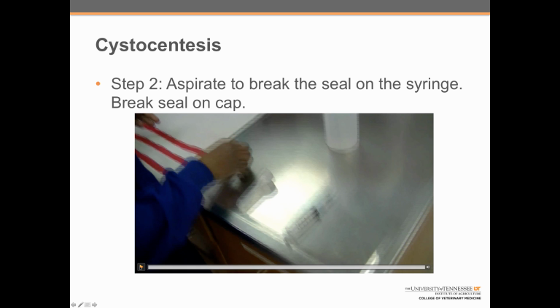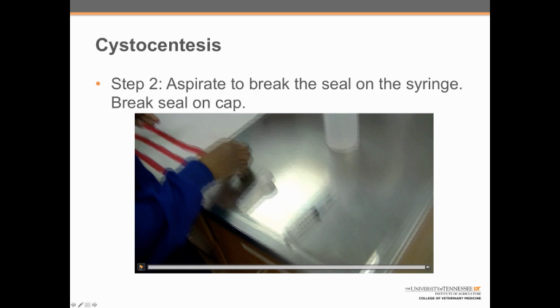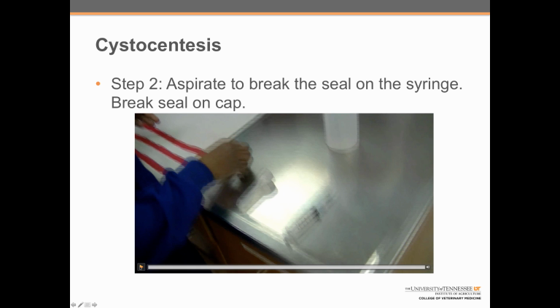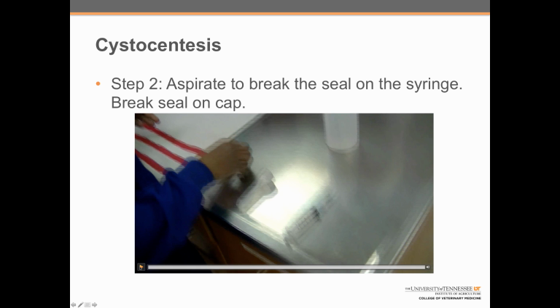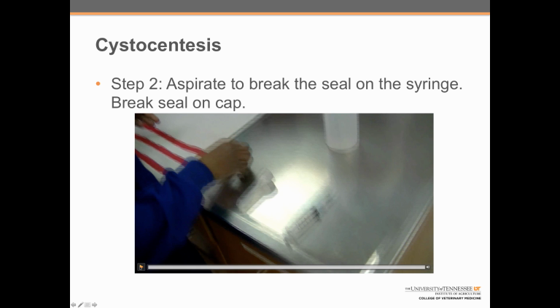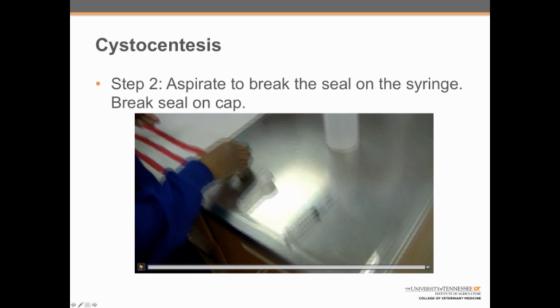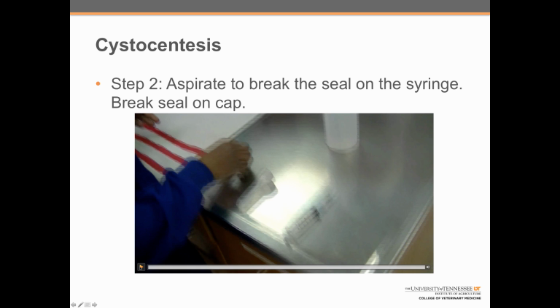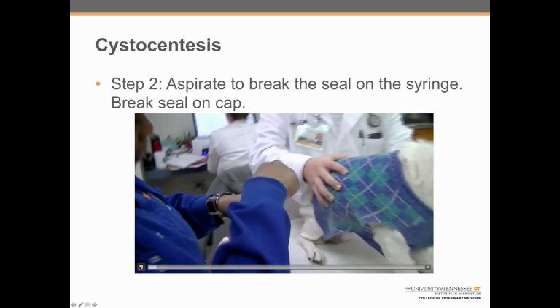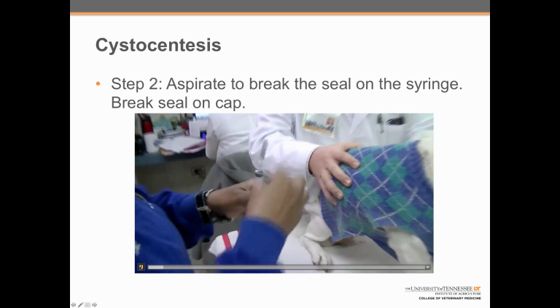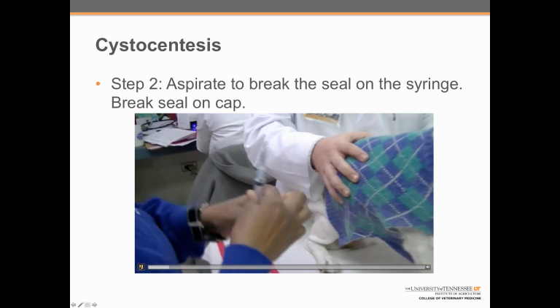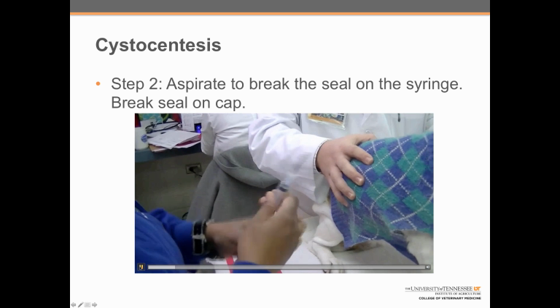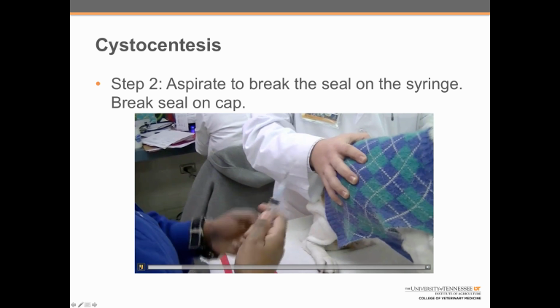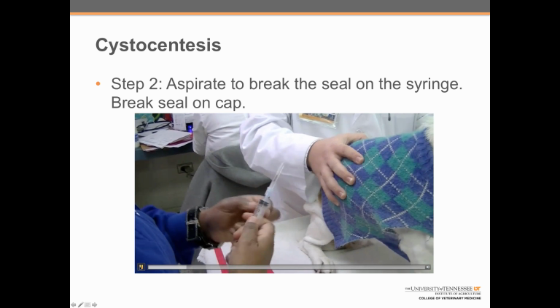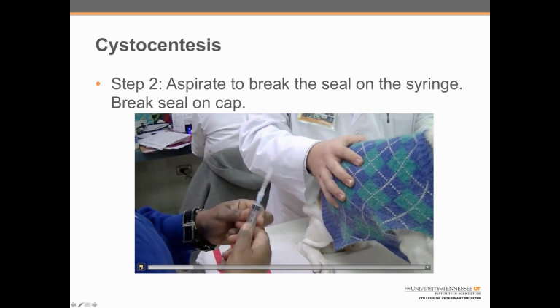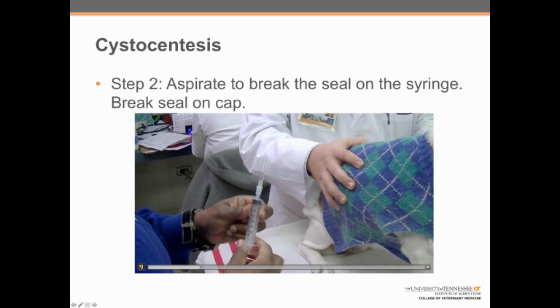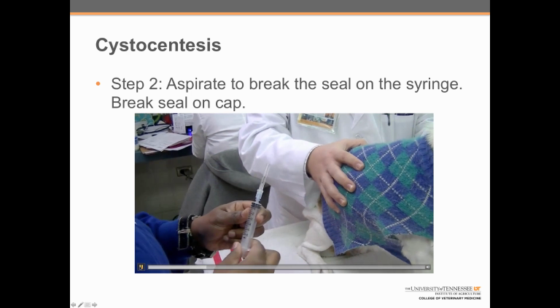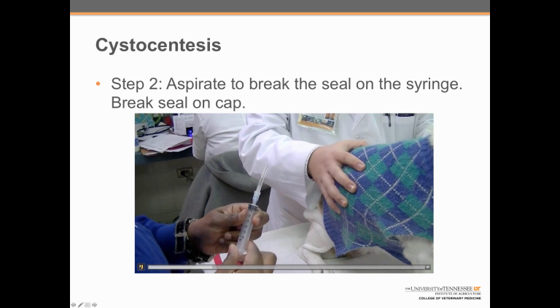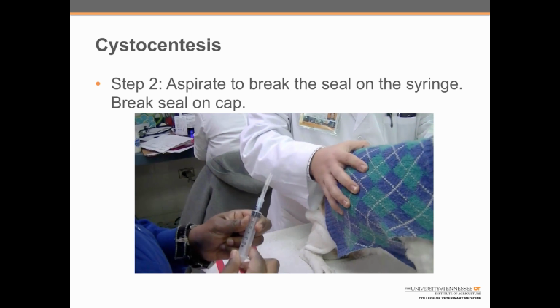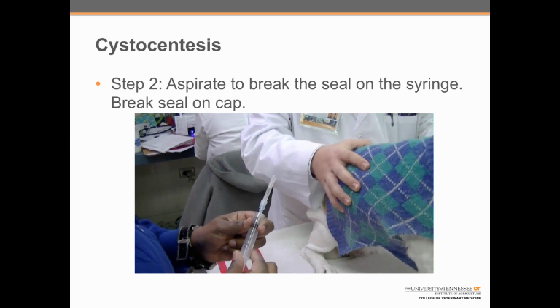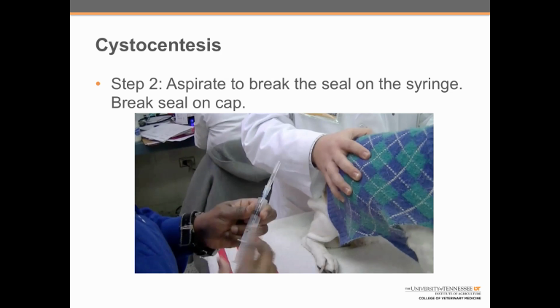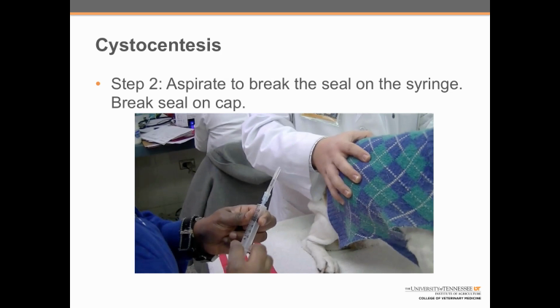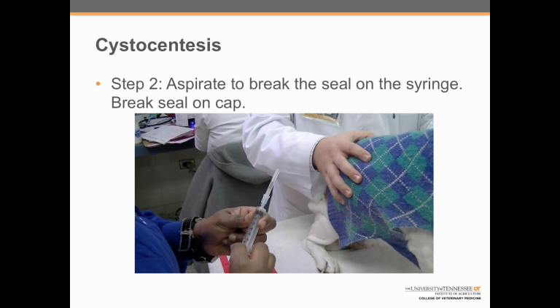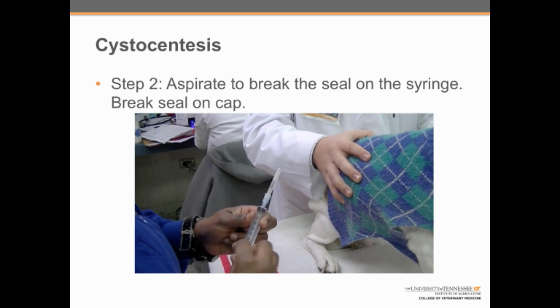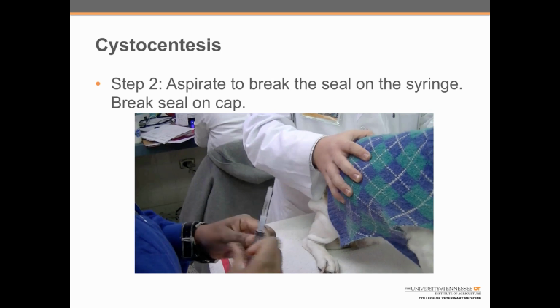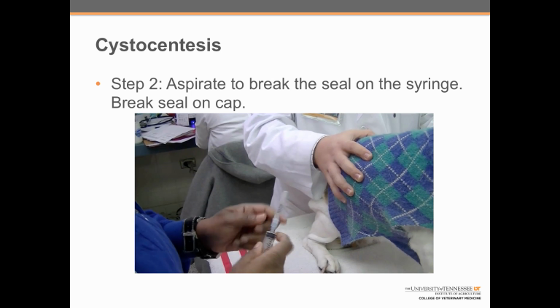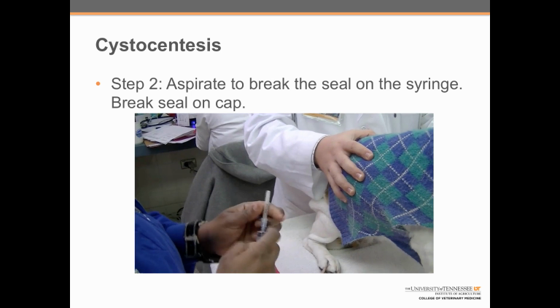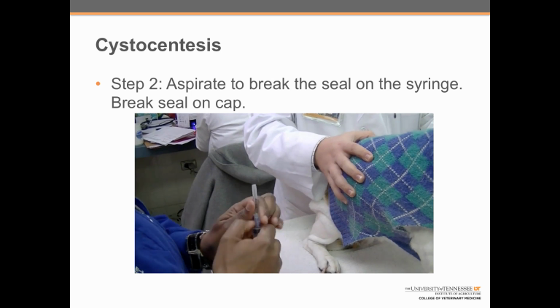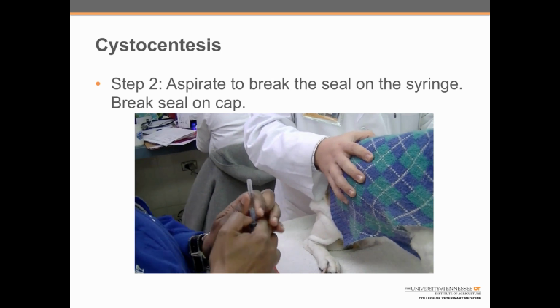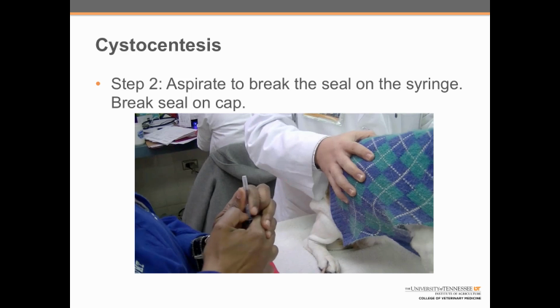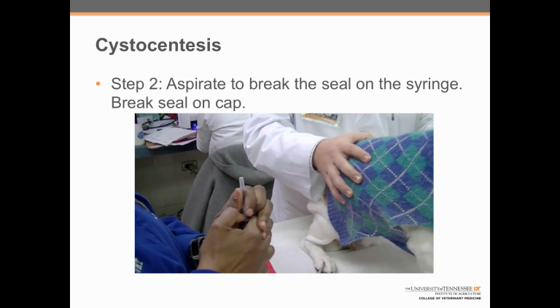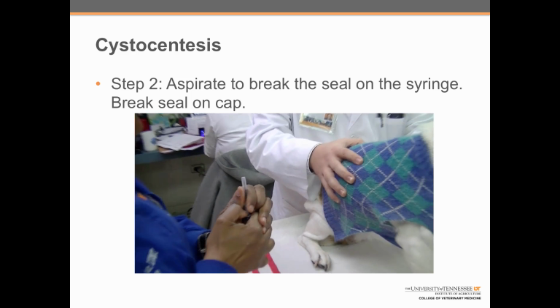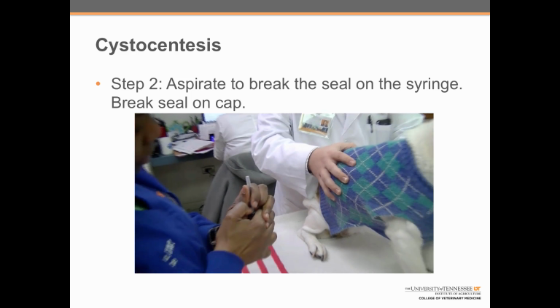Step two: aspirate to break the seal on the syringe. Also break the seal on the cap and set it aside.